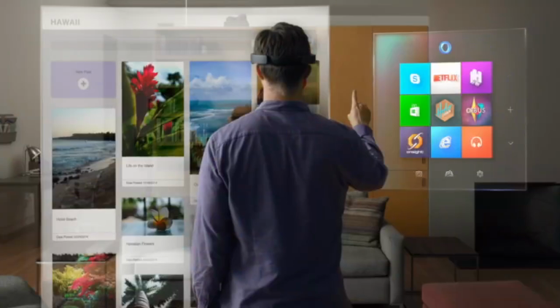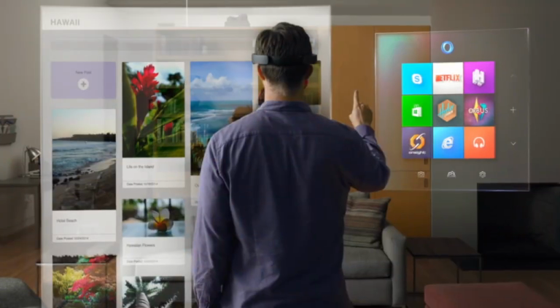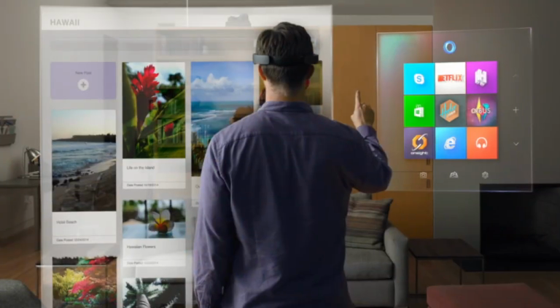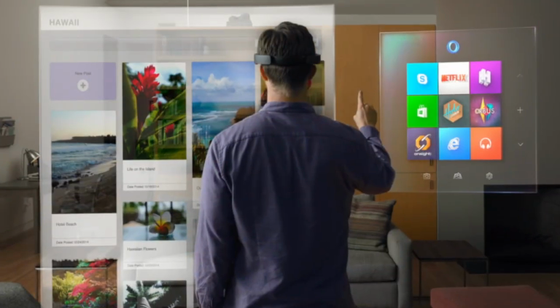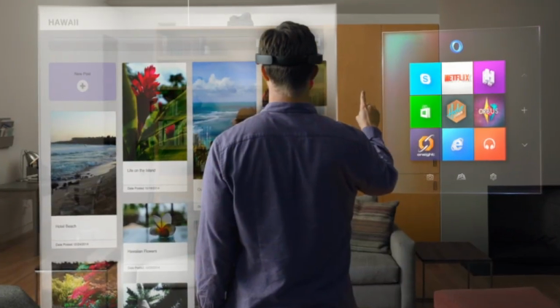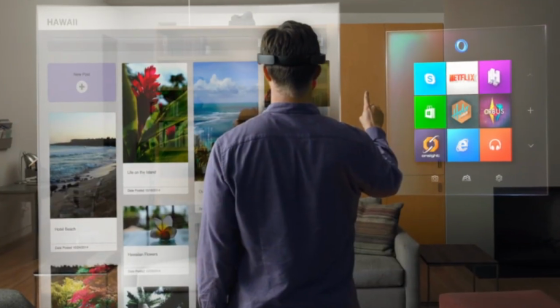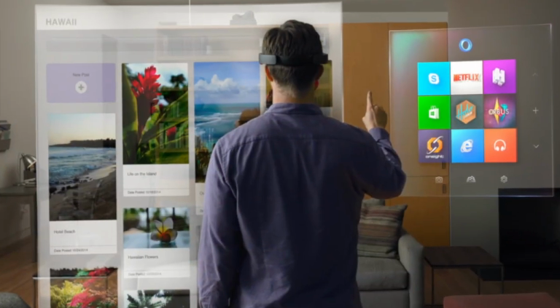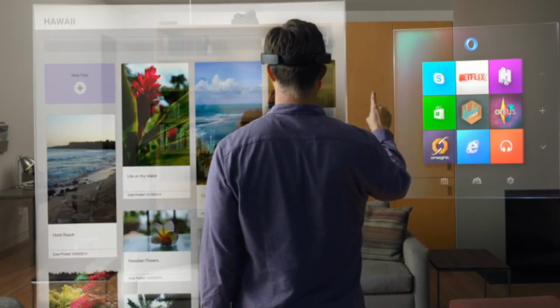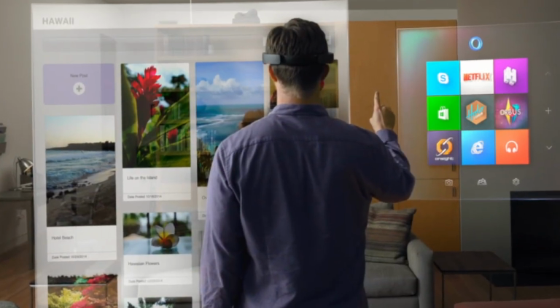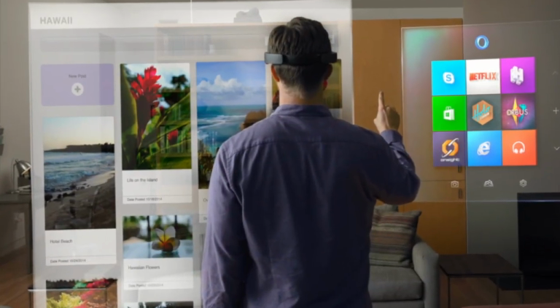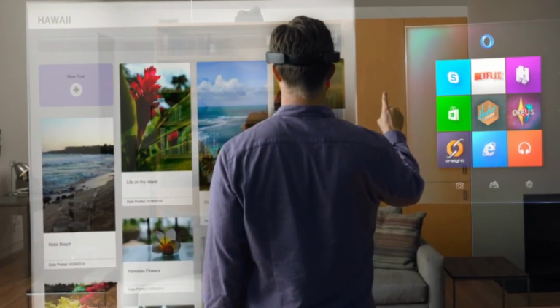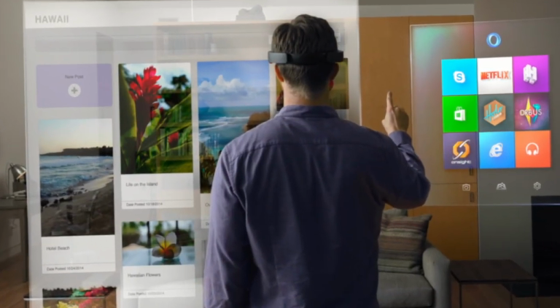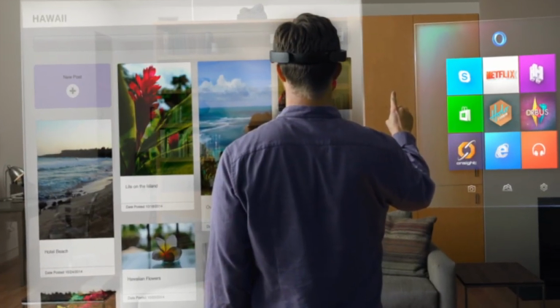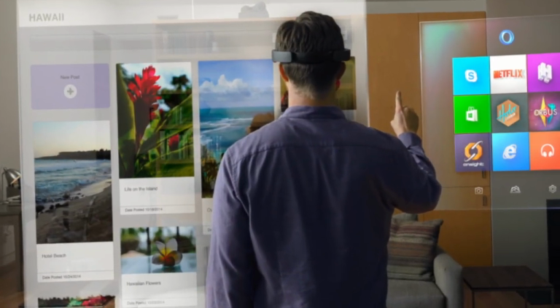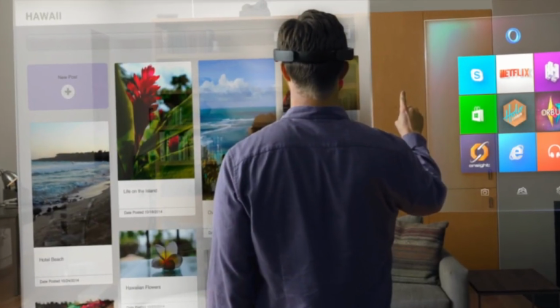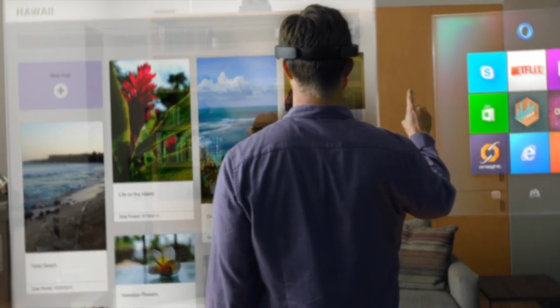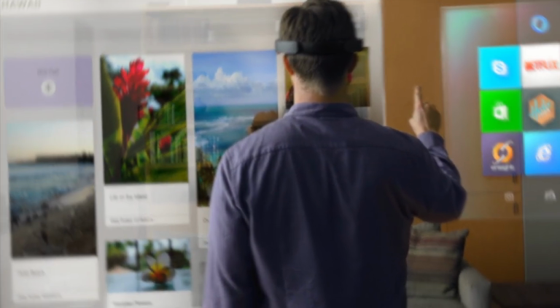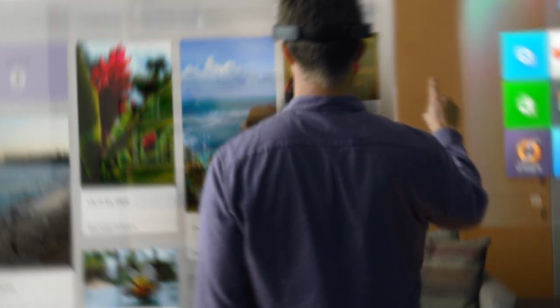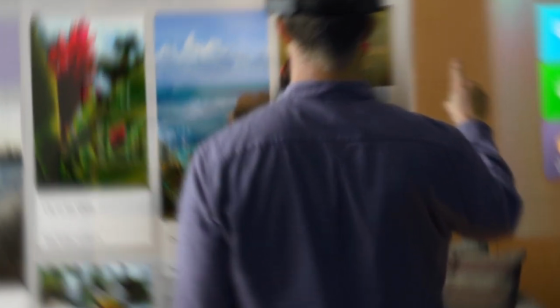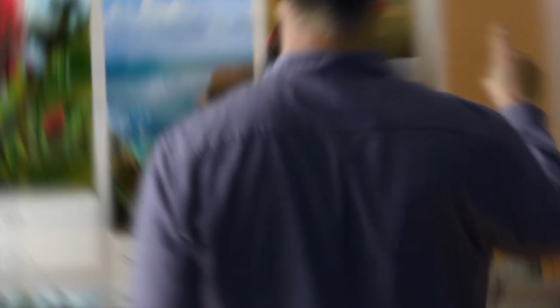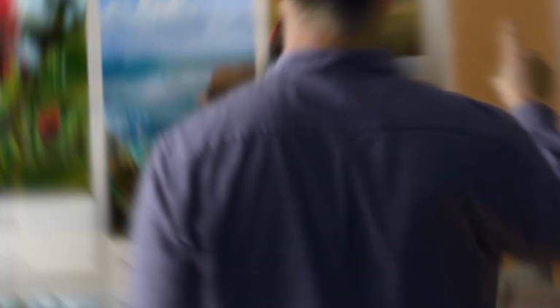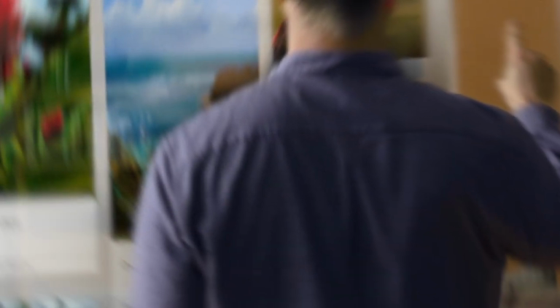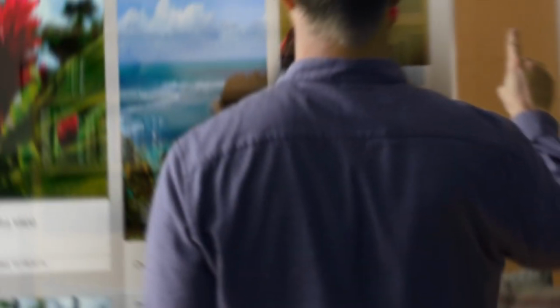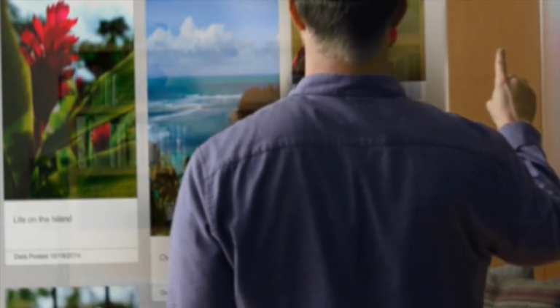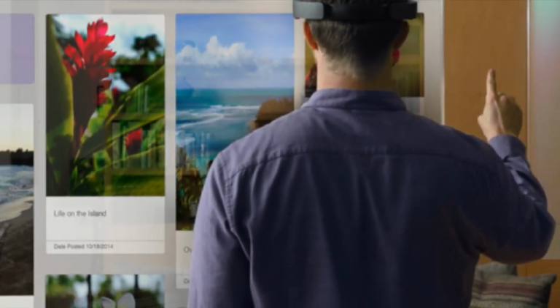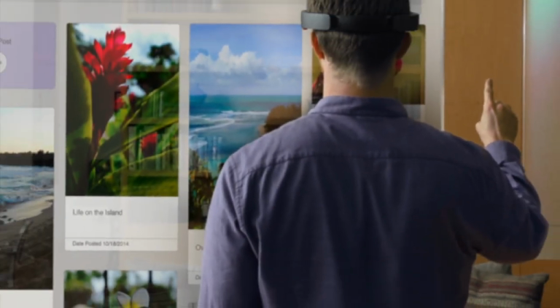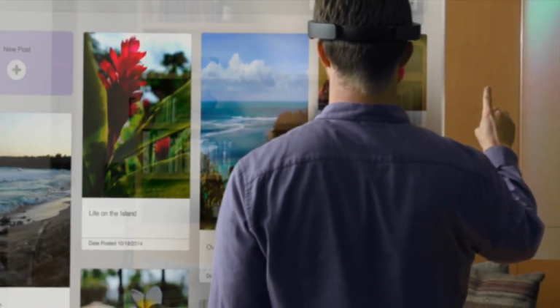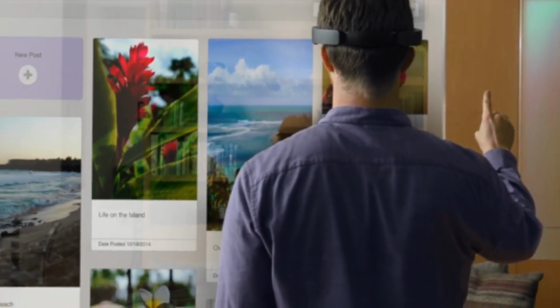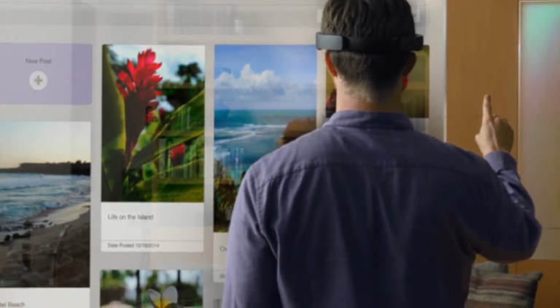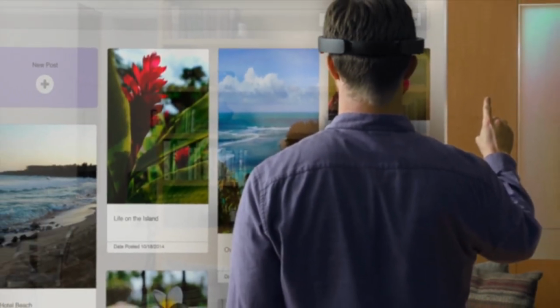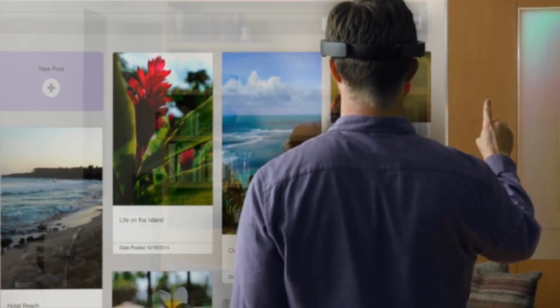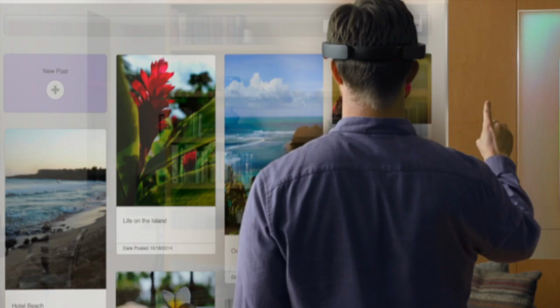AR is really cool and works like magic, but how was it originally created? Well, that's what we're going to talk about today.